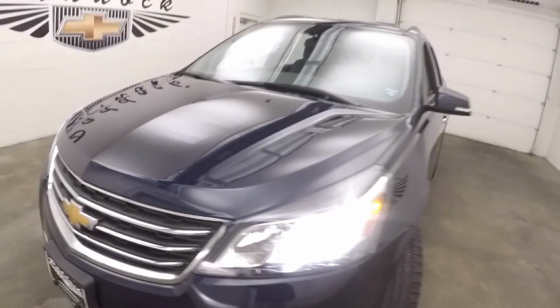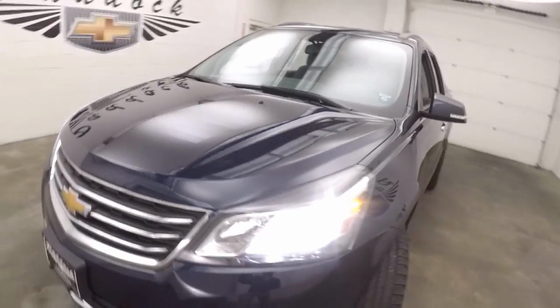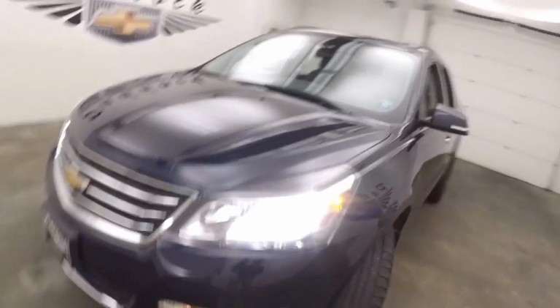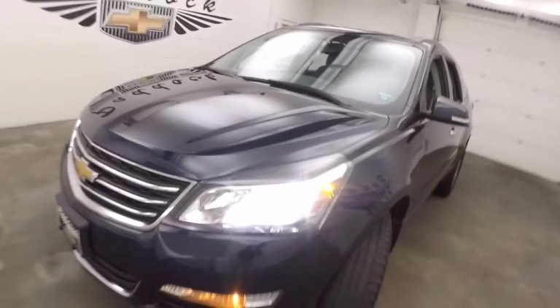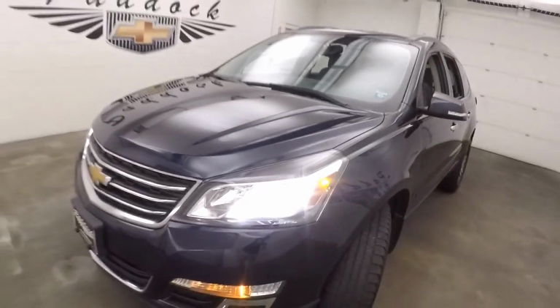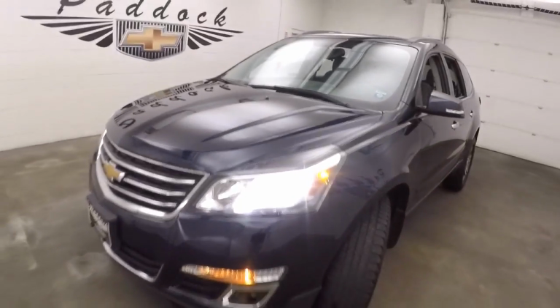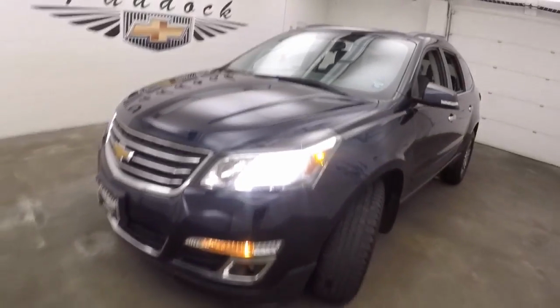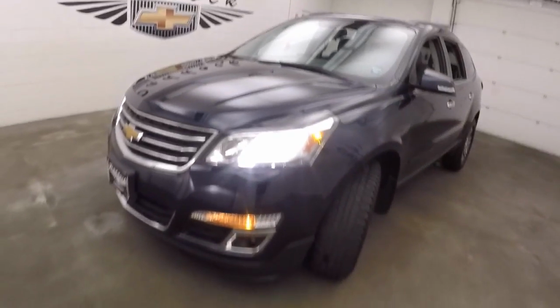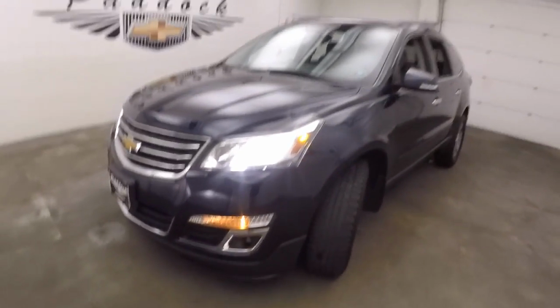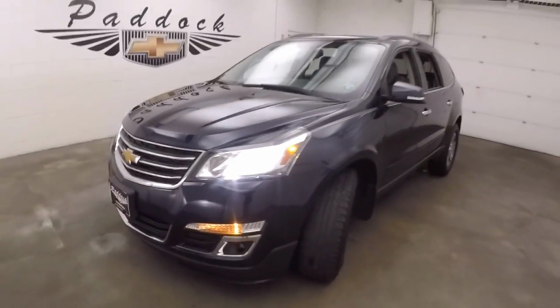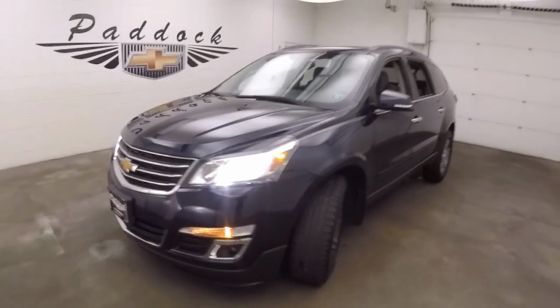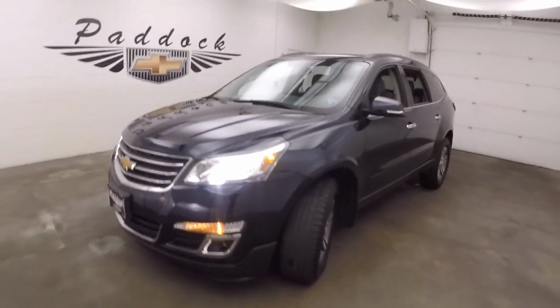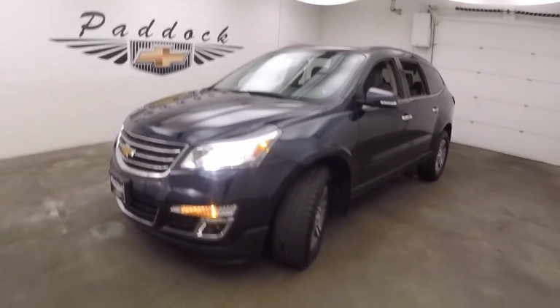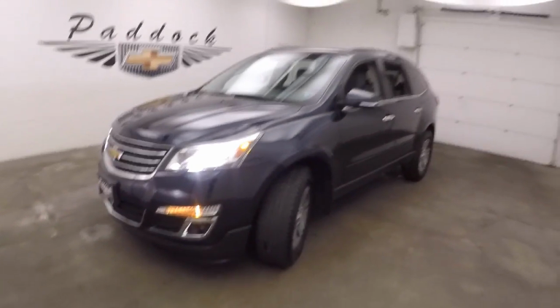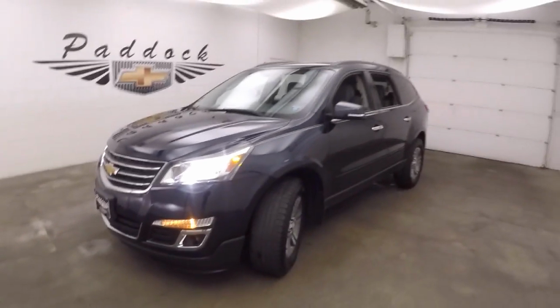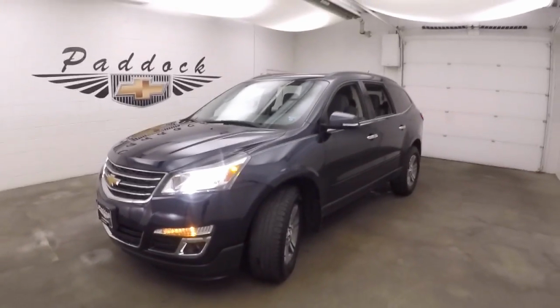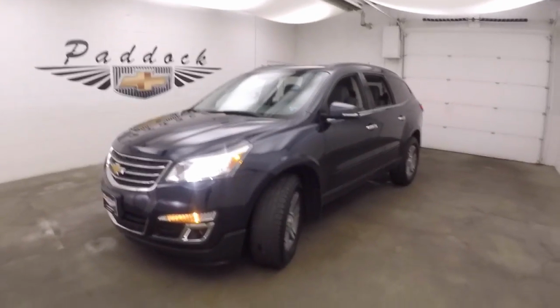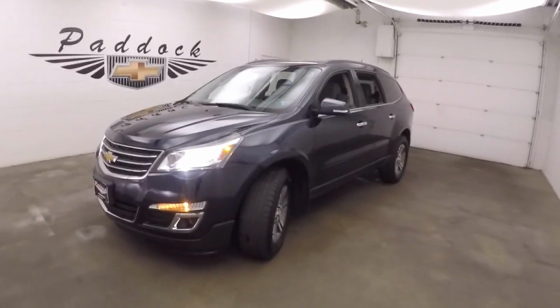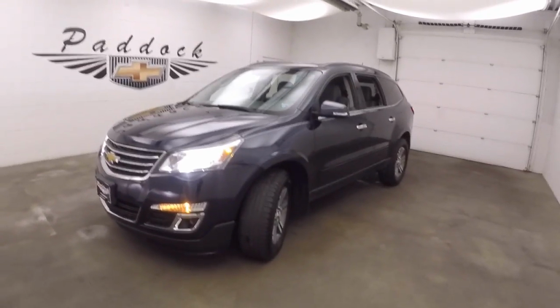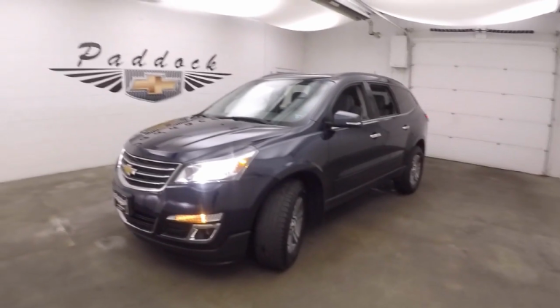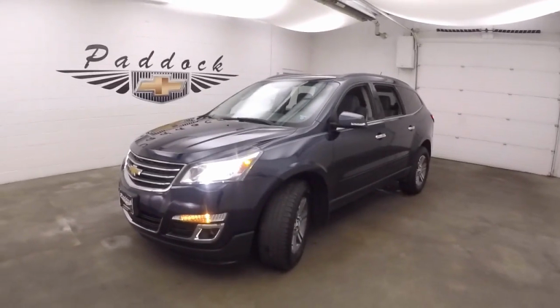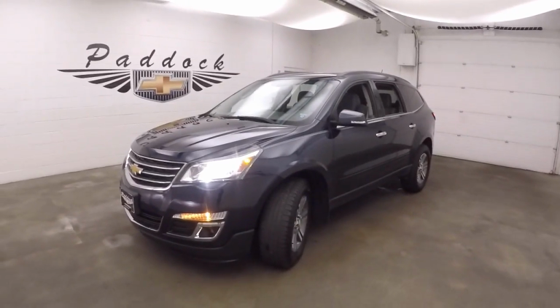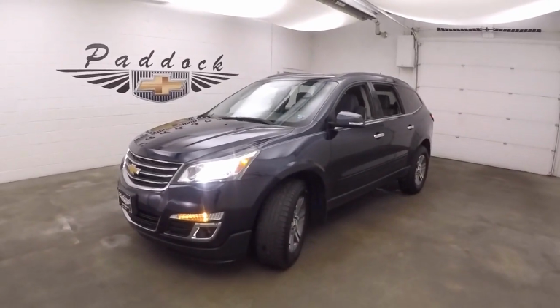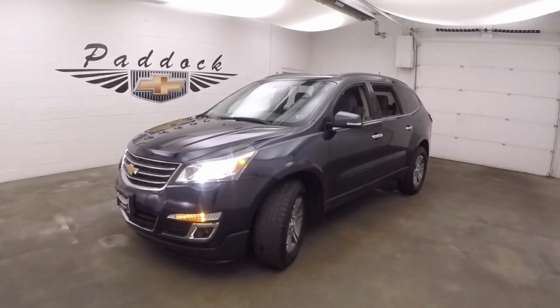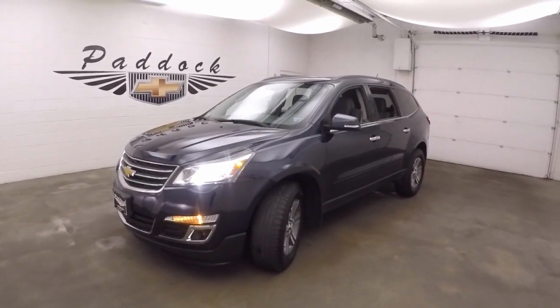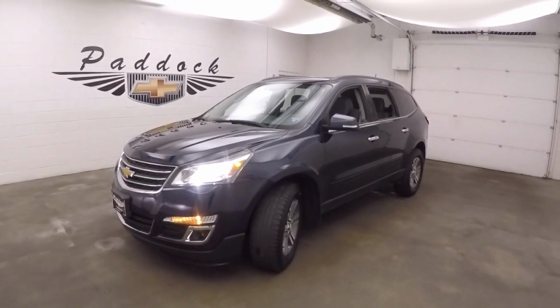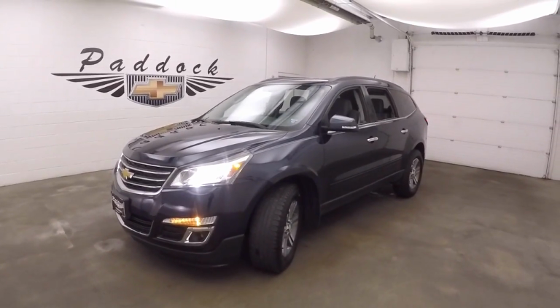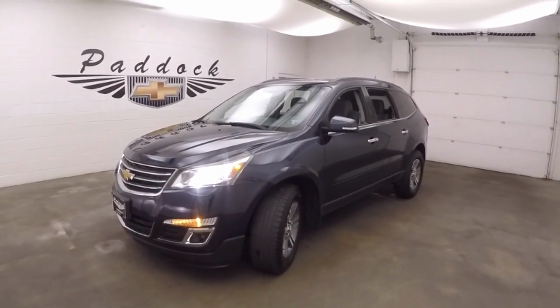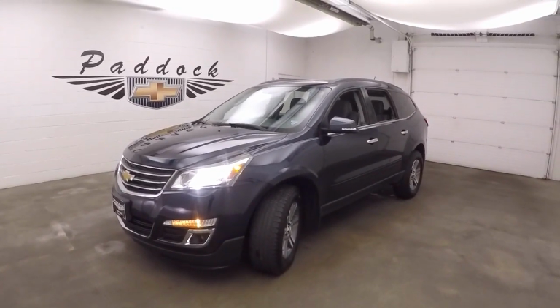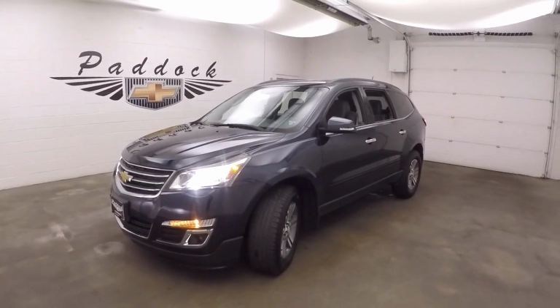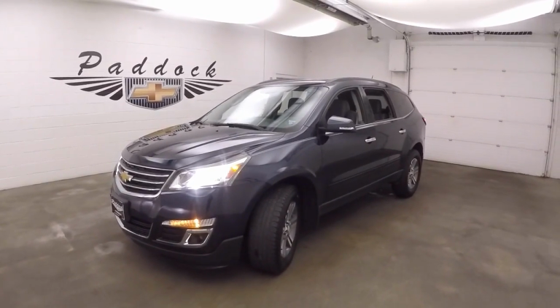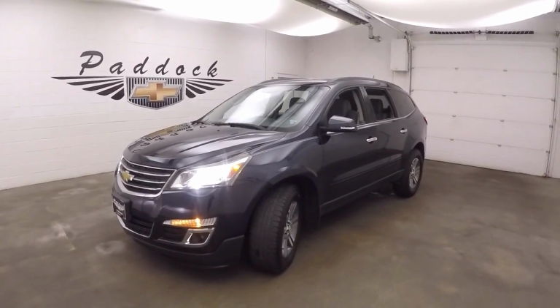There's a 2015 Chevy Traverse. It's nuts.